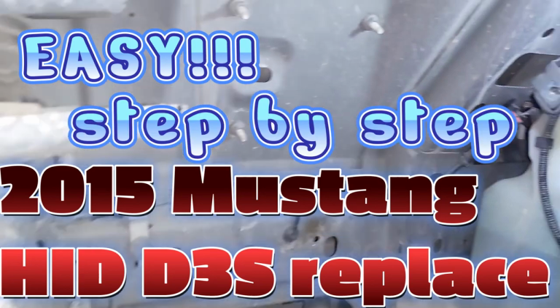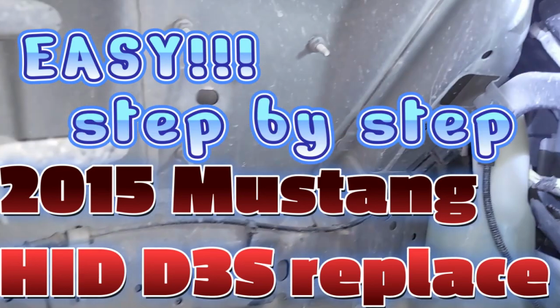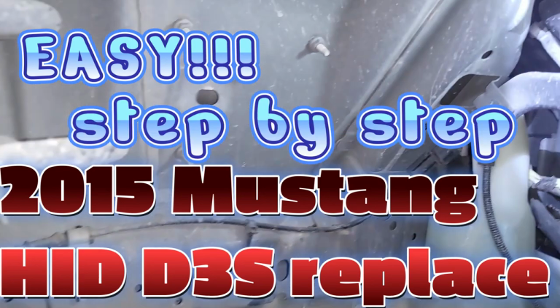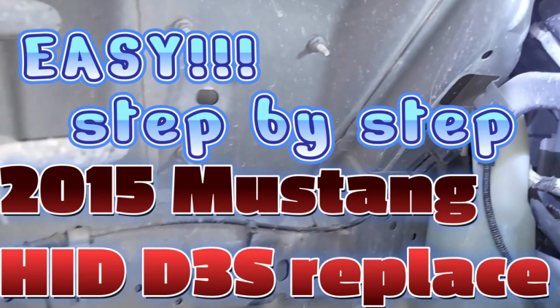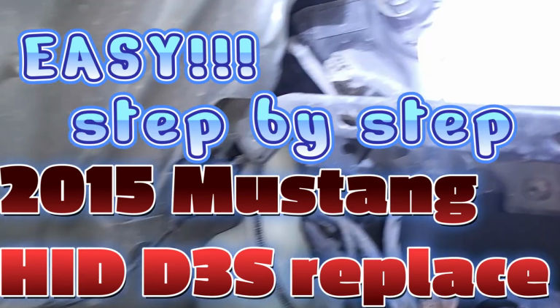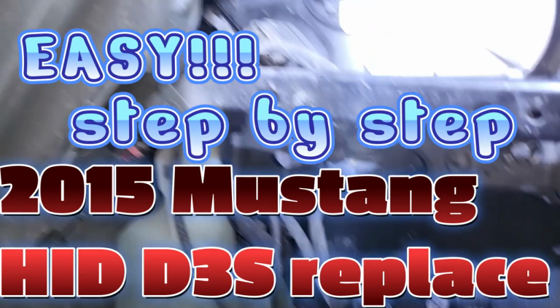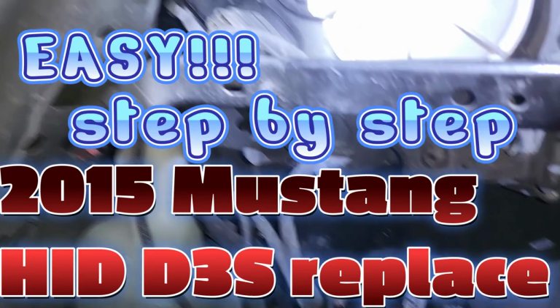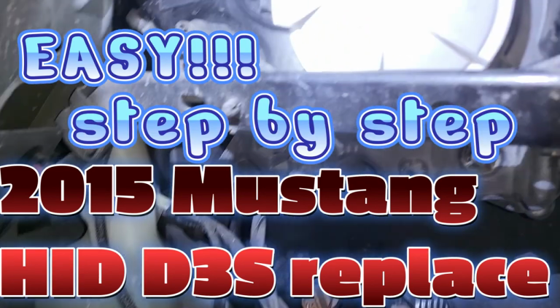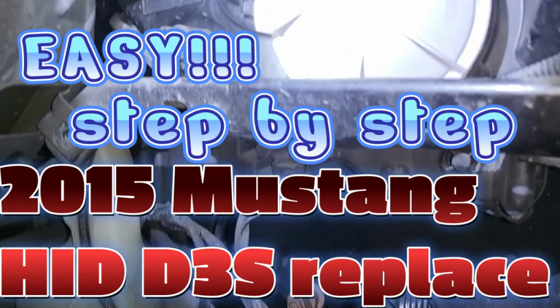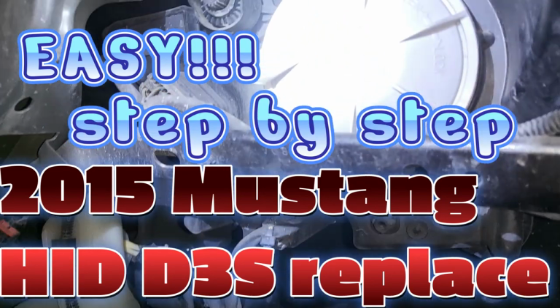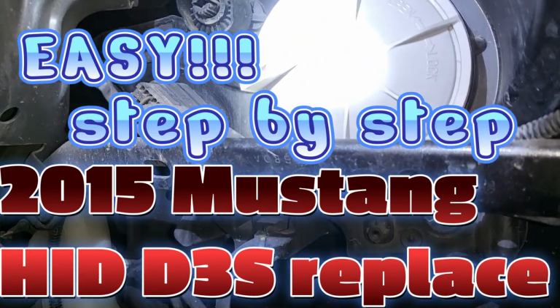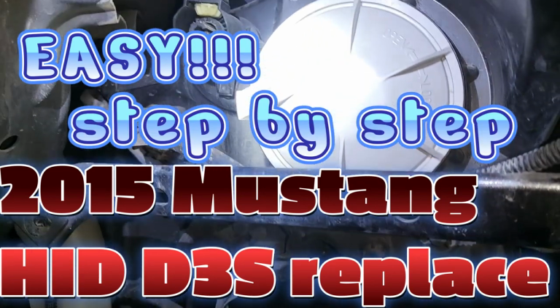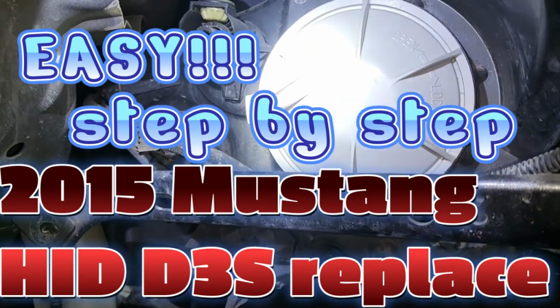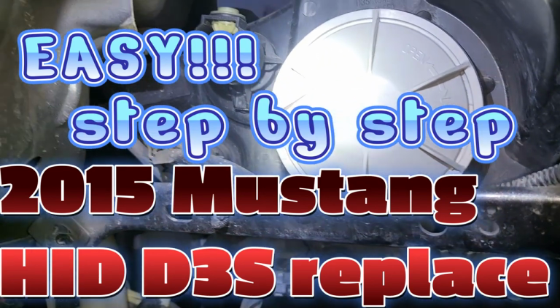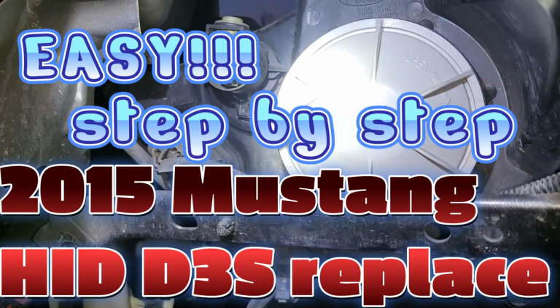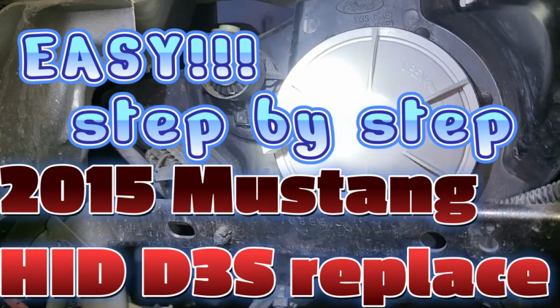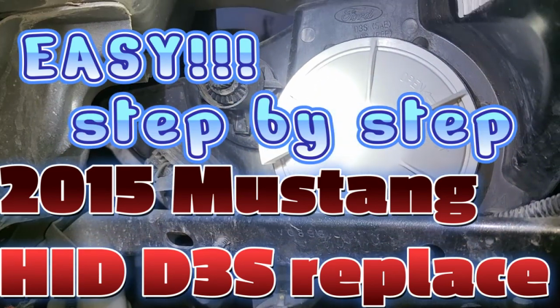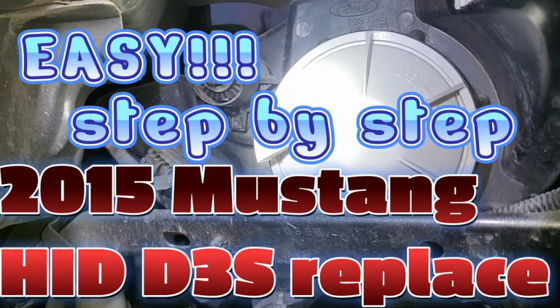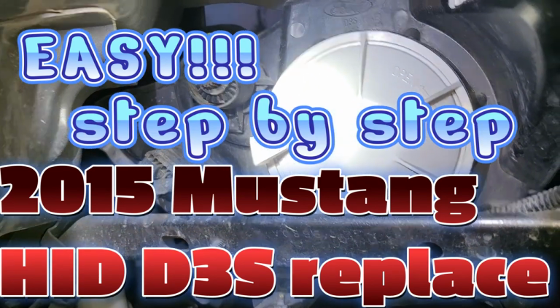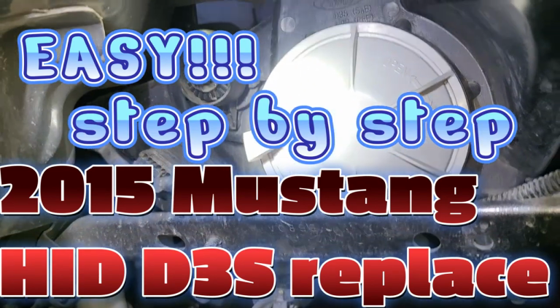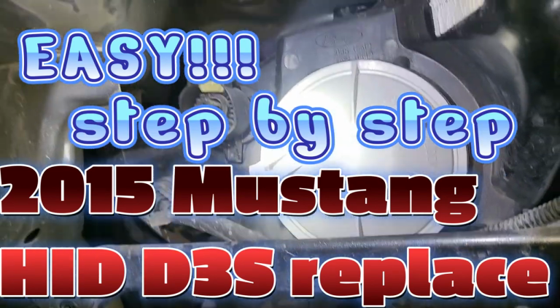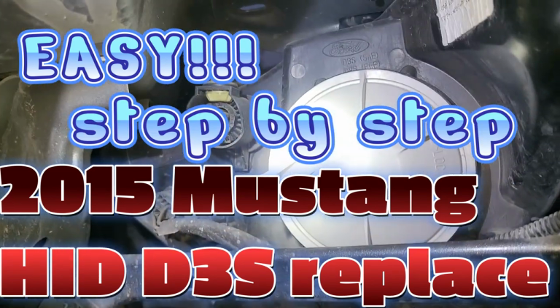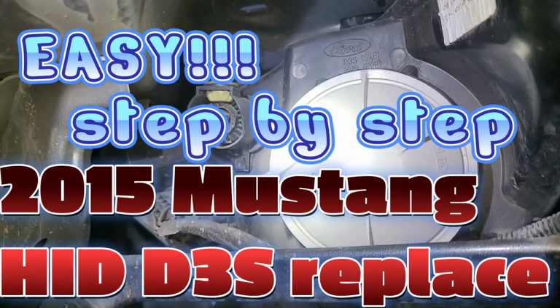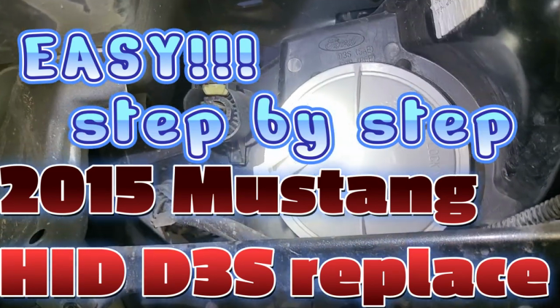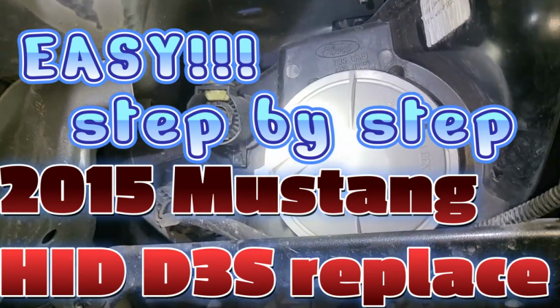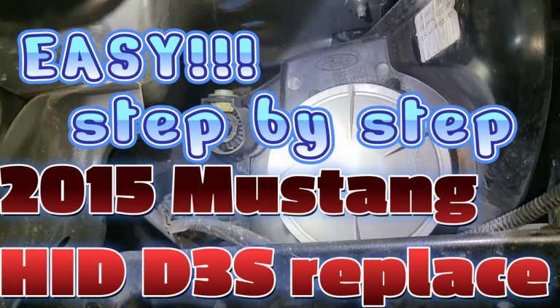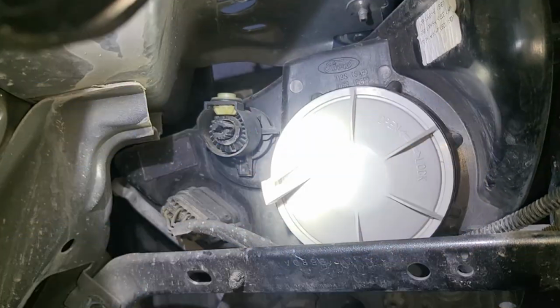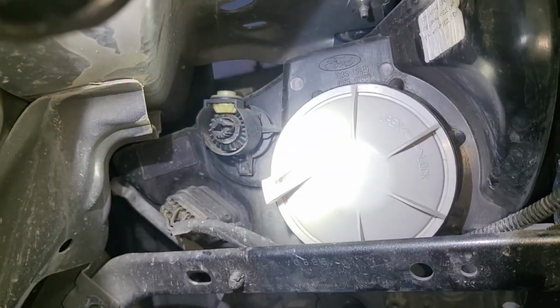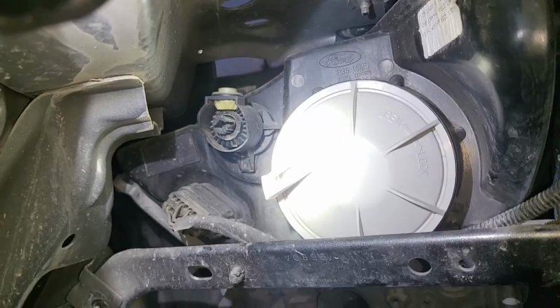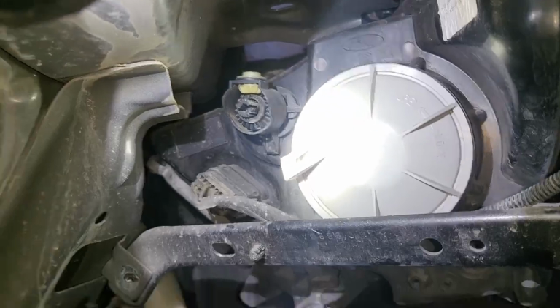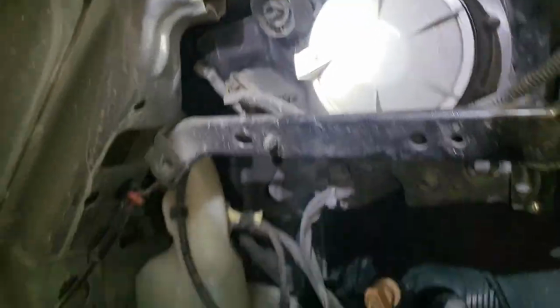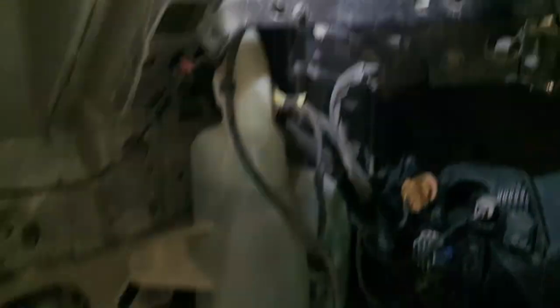2015 Ford Mustang. This is how you get to the HIDs.